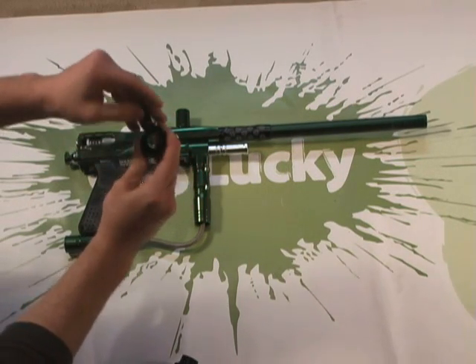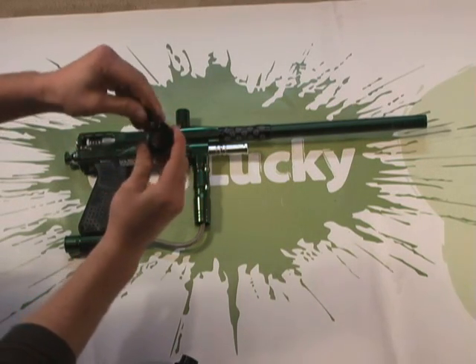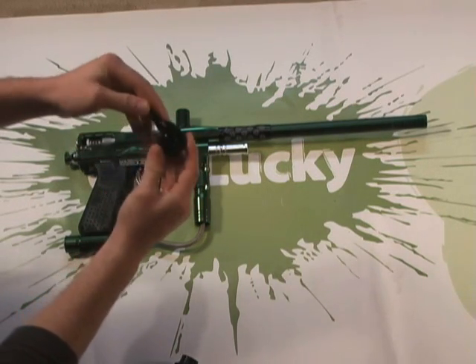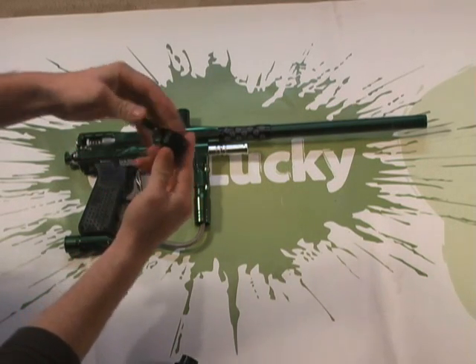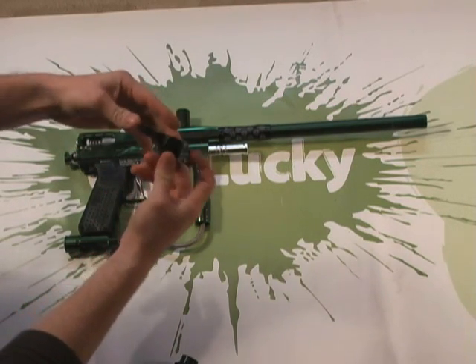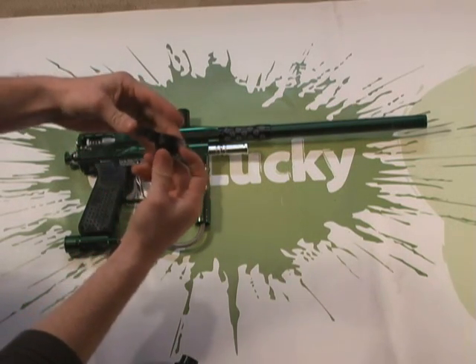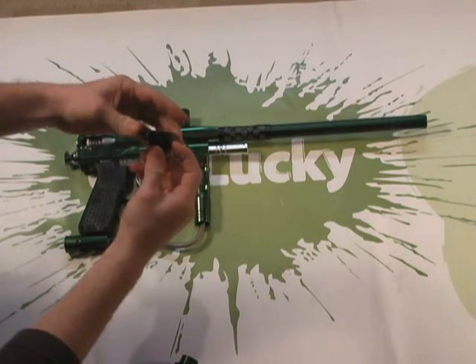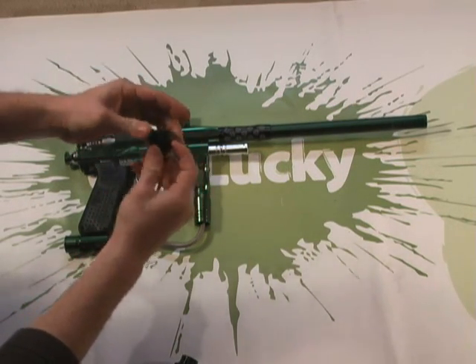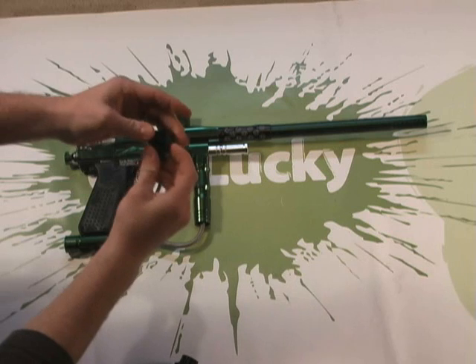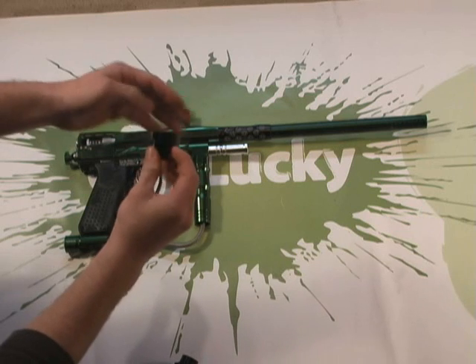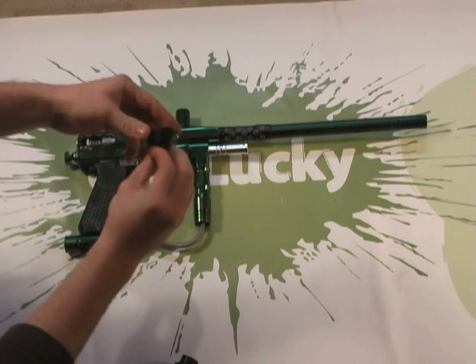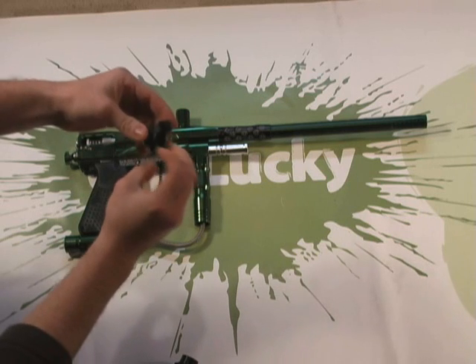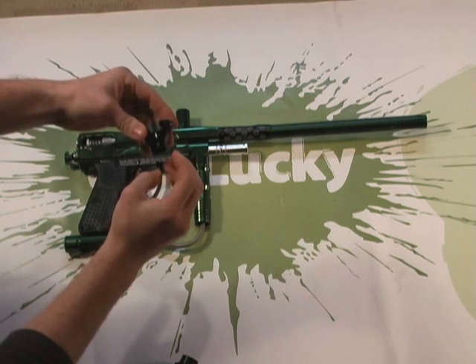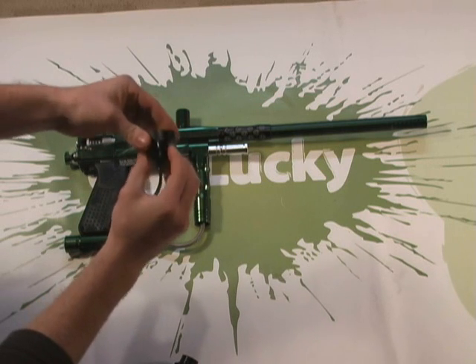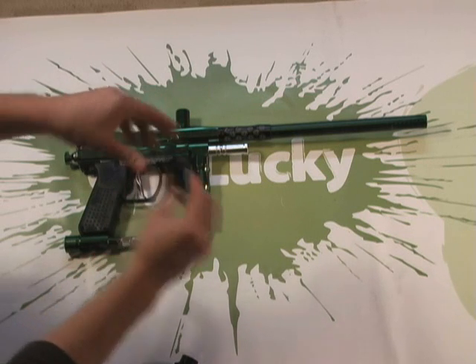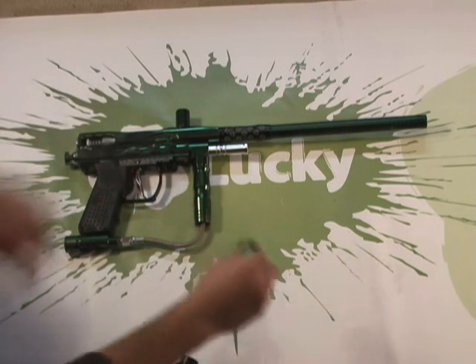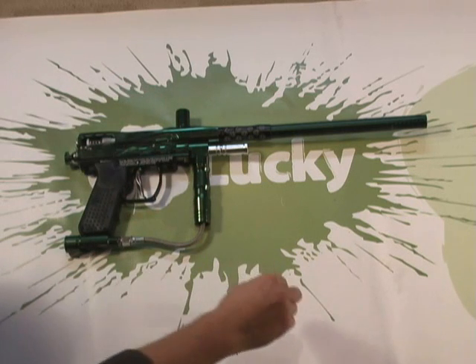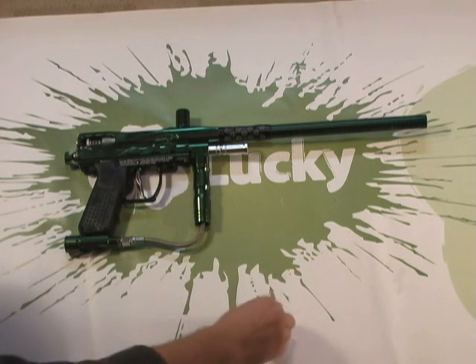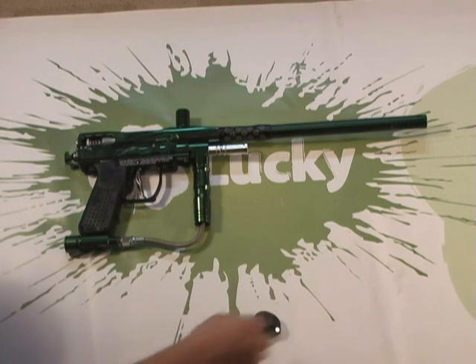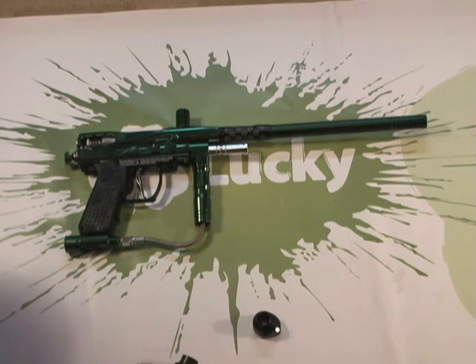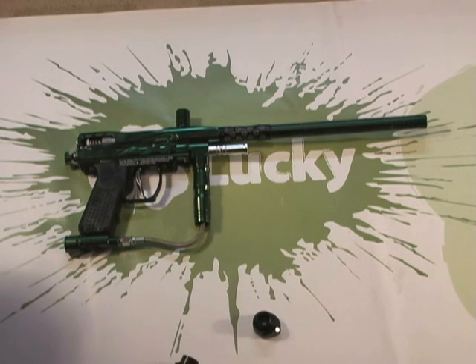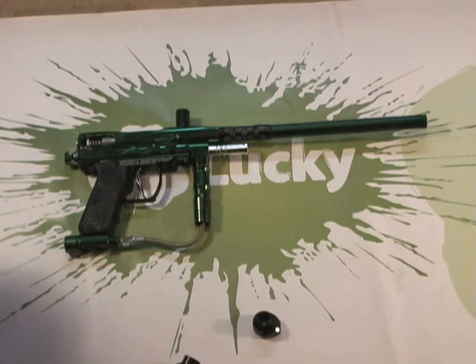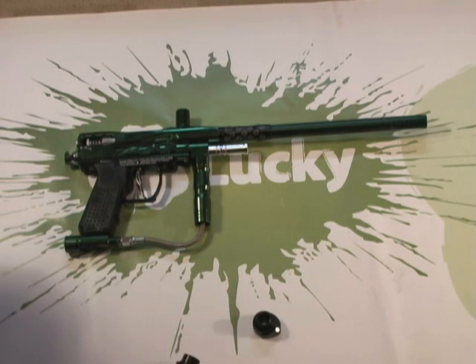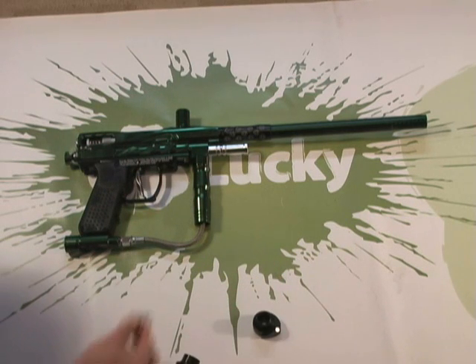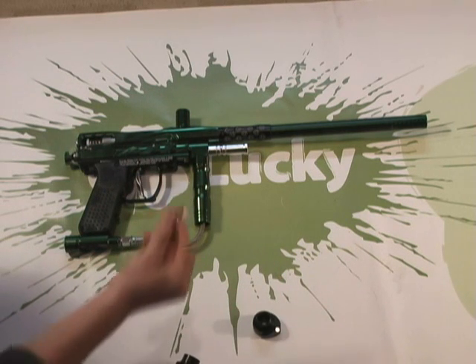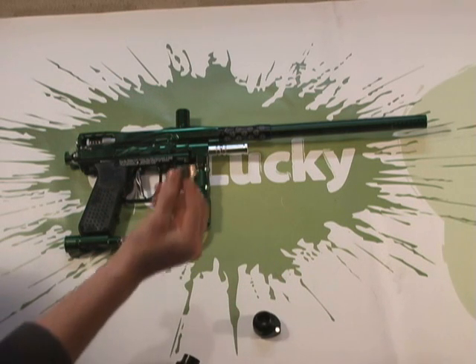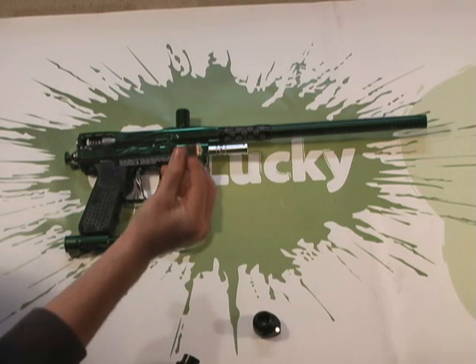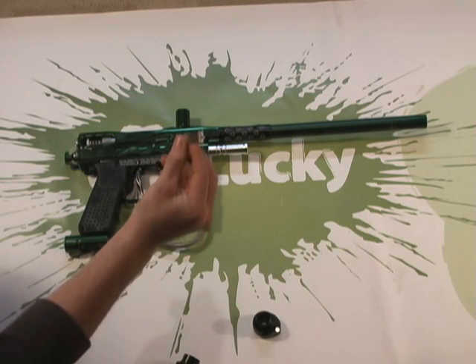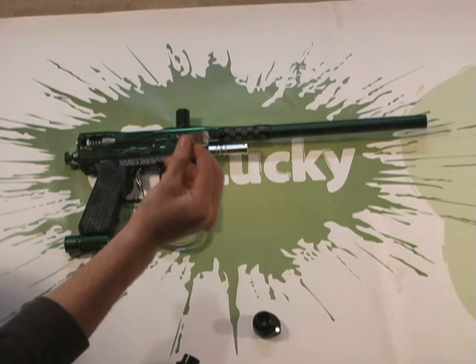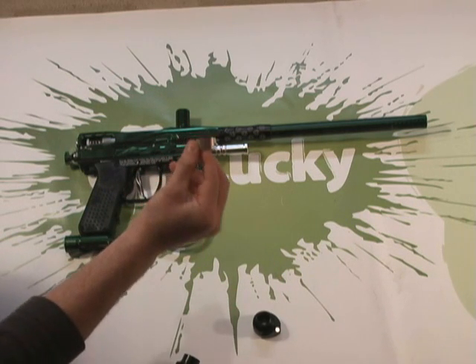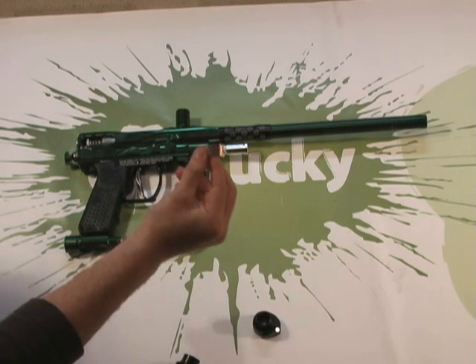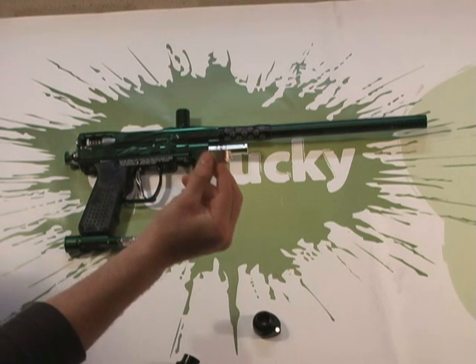It's adjustable, it's shorter, it'll hold your hopper better. We're going to do it with this Lucky Spider feed tube adapter. It's as simple to install as it looks.